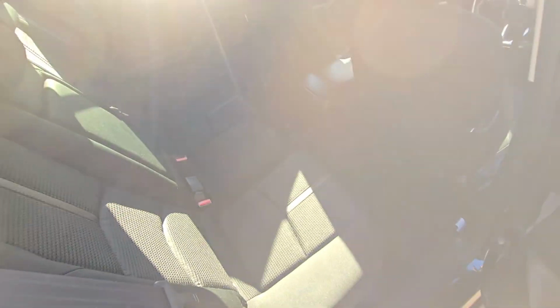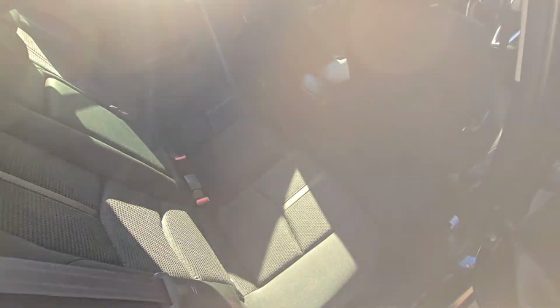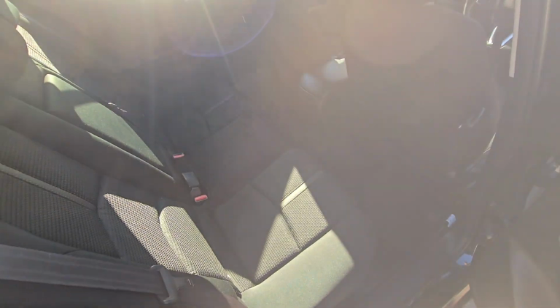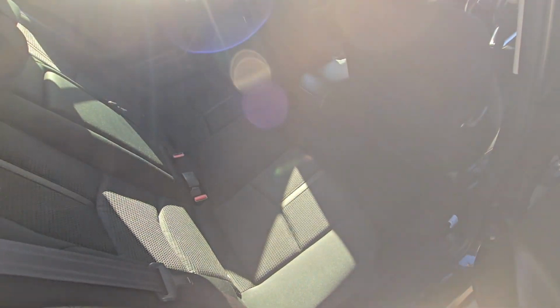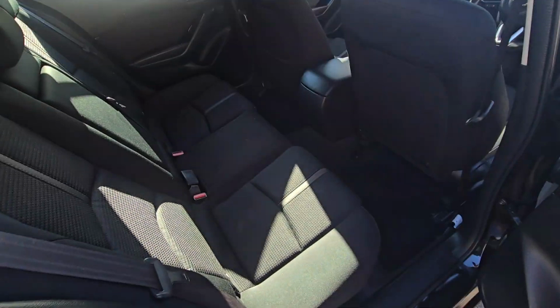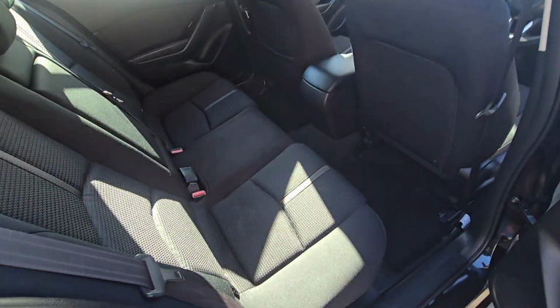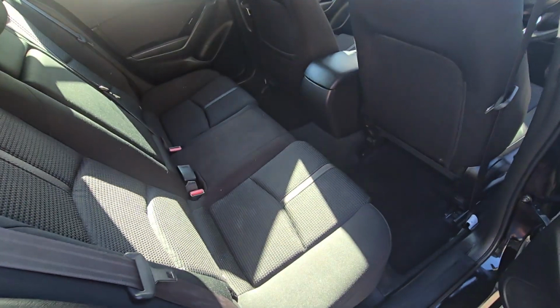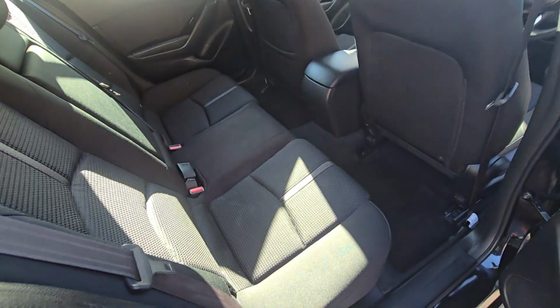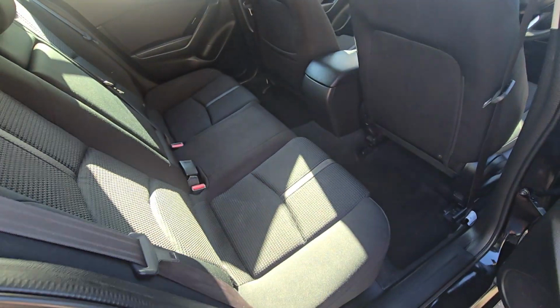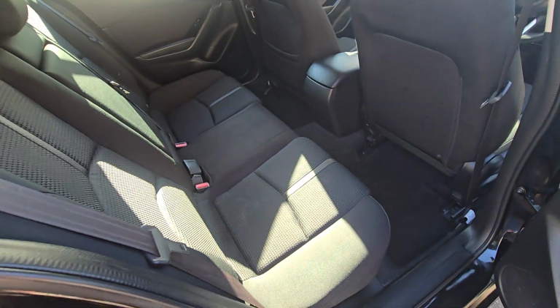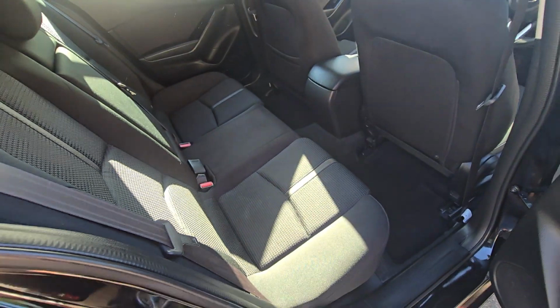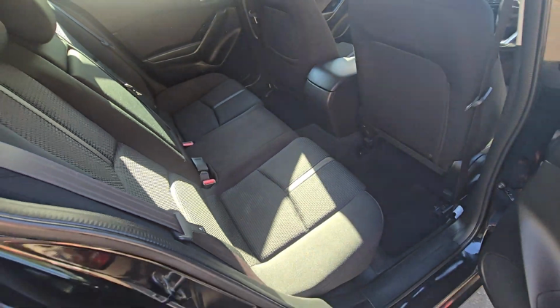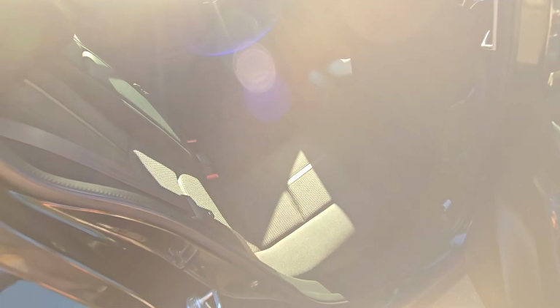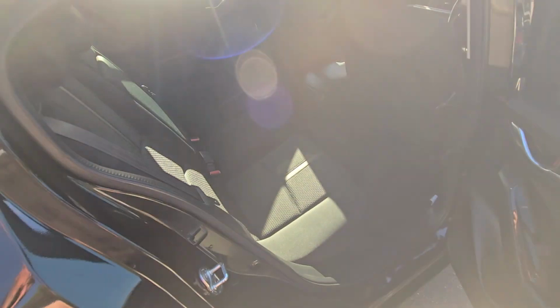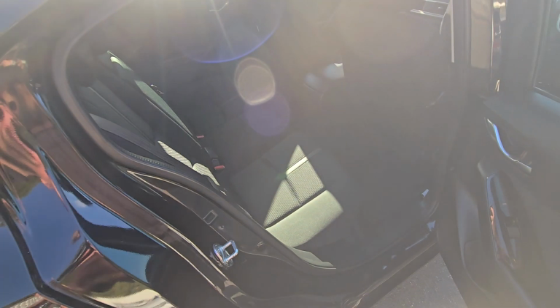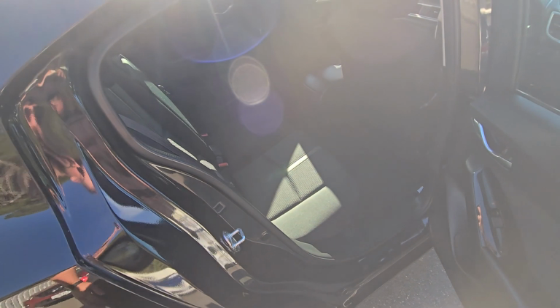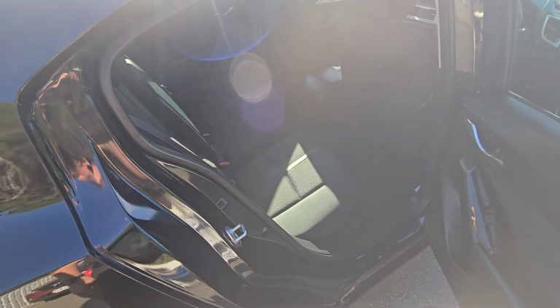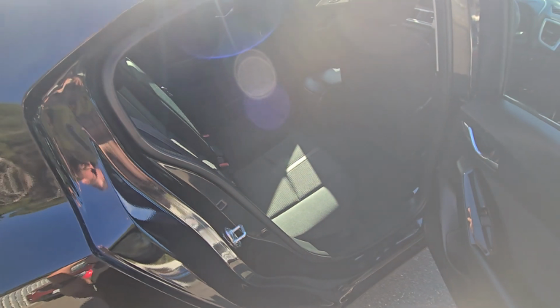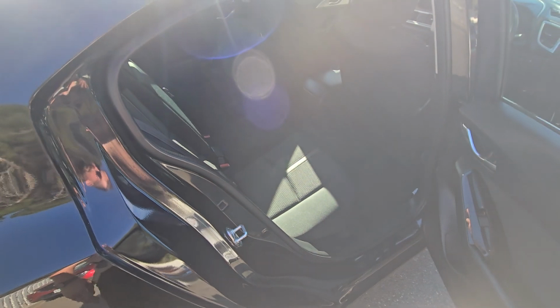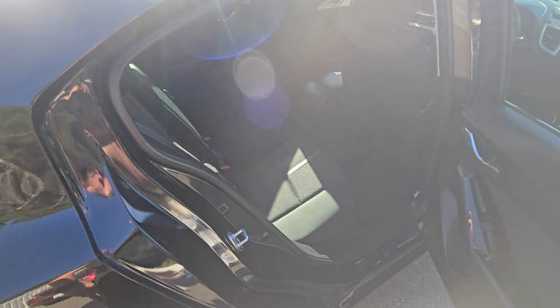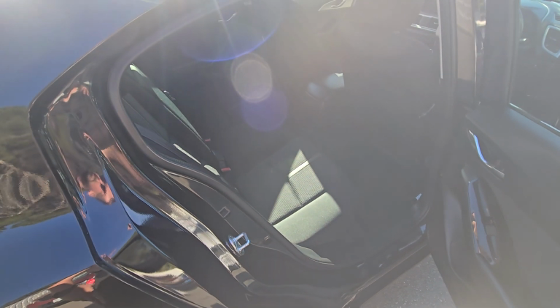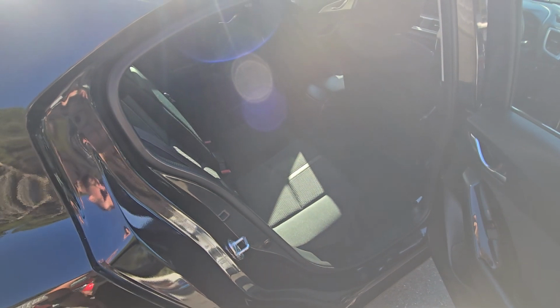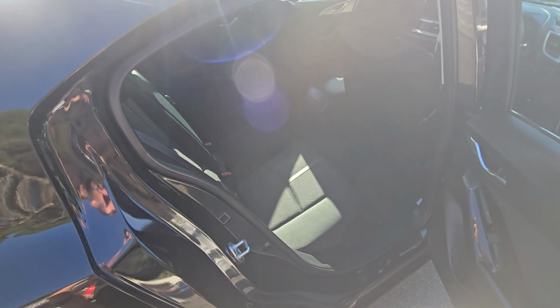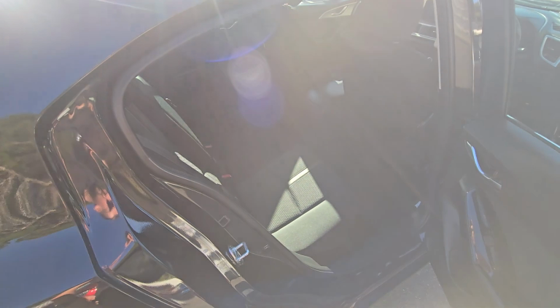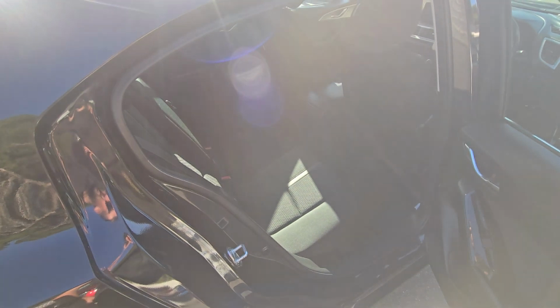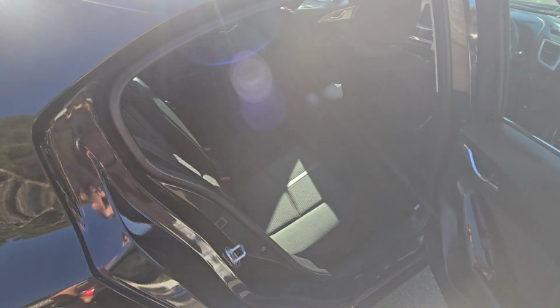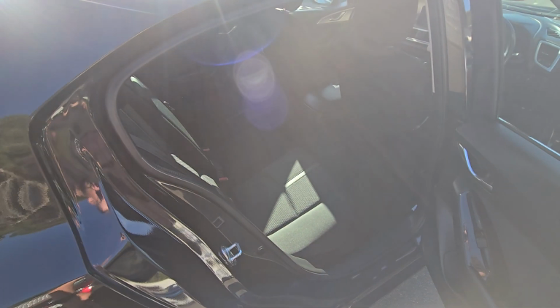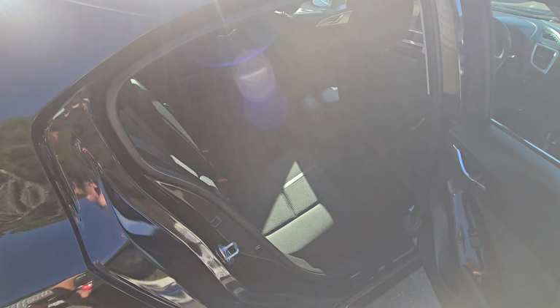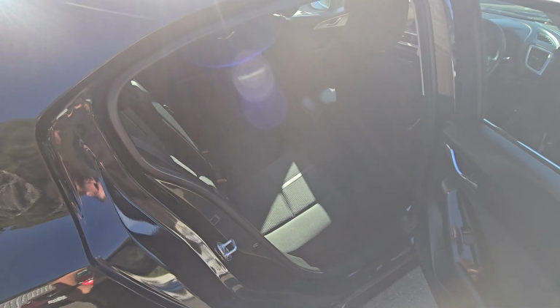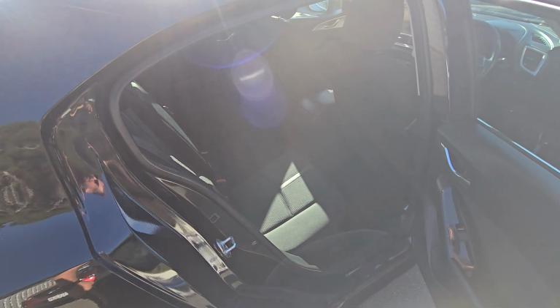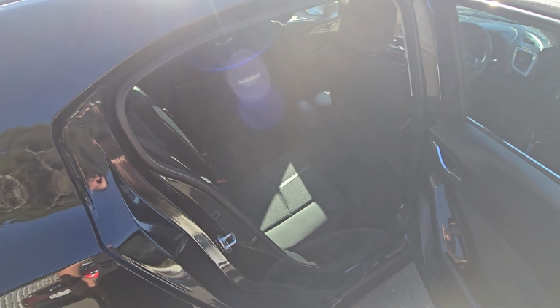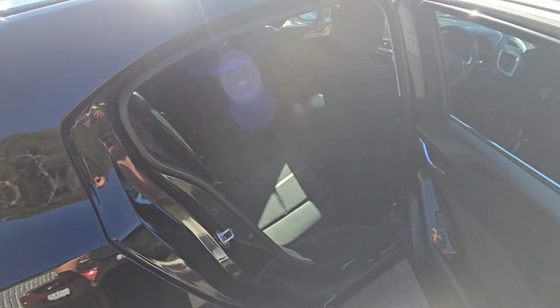Plenty of space in the rear for passengers too. Please reach out if you need anything else. Thanks.